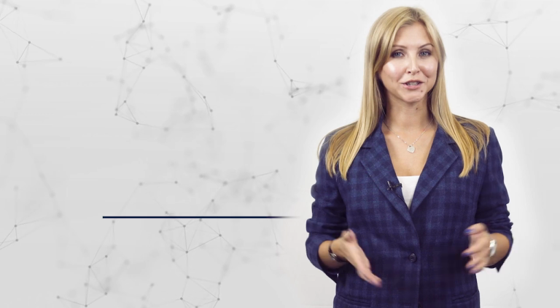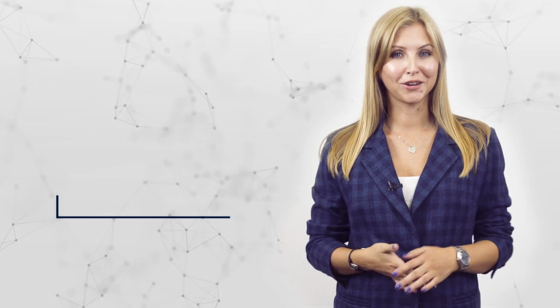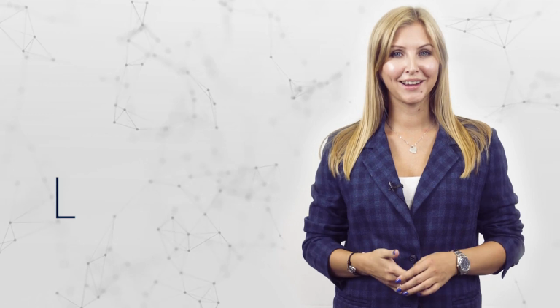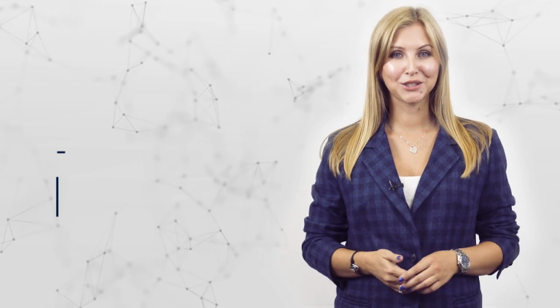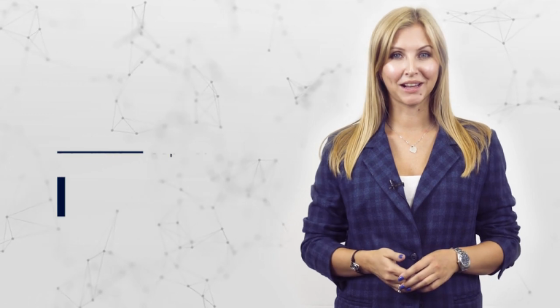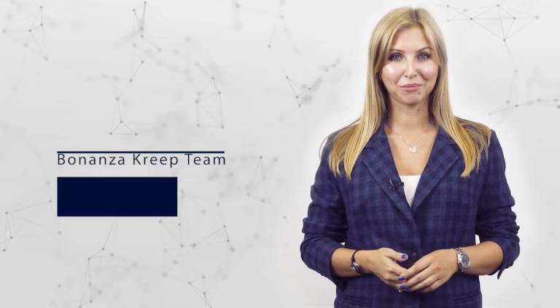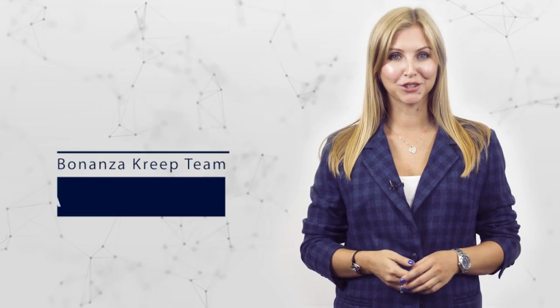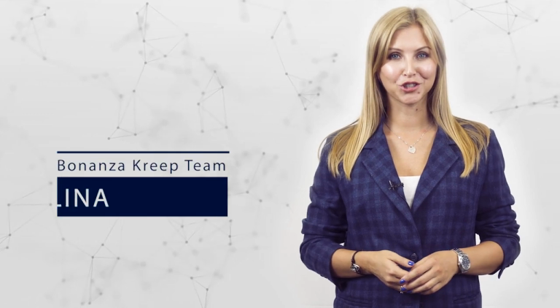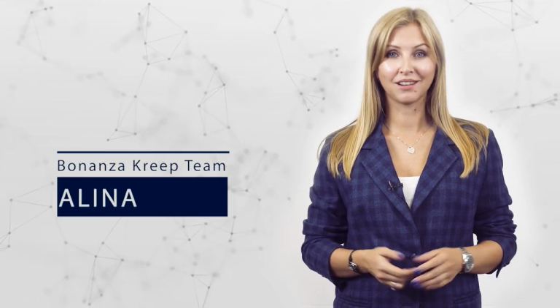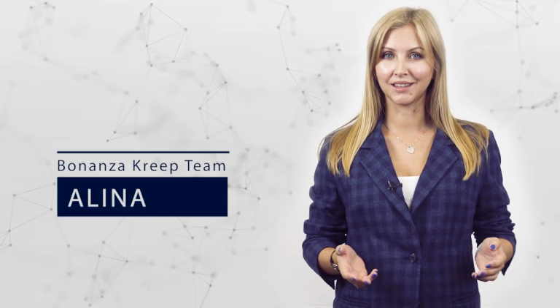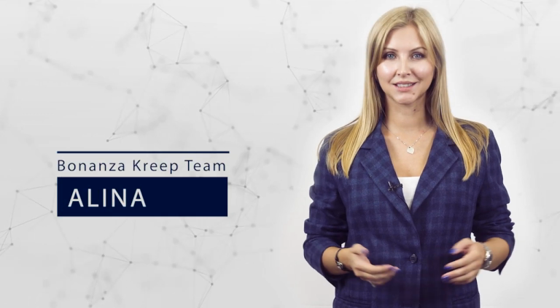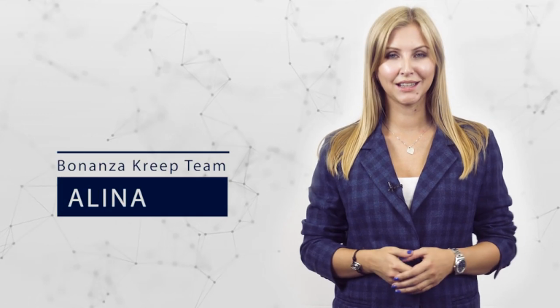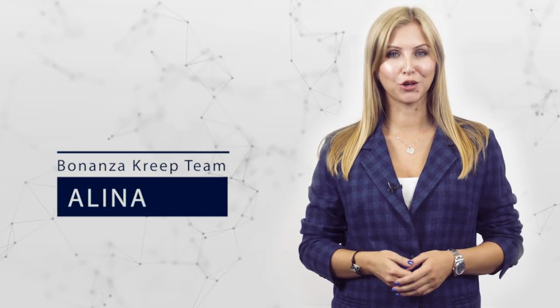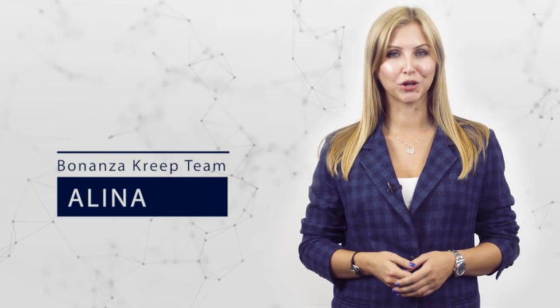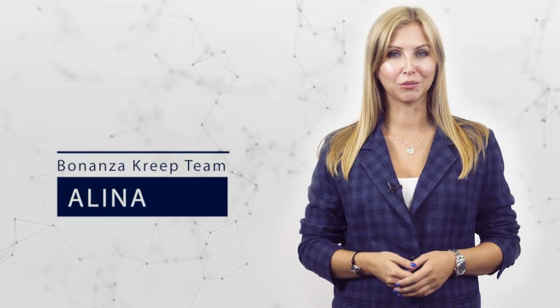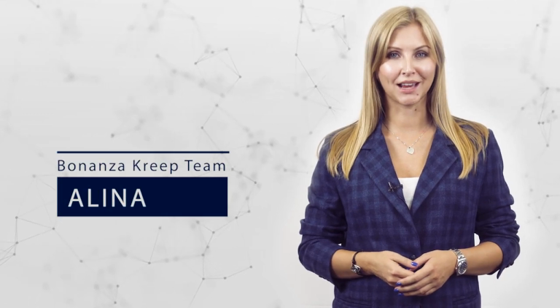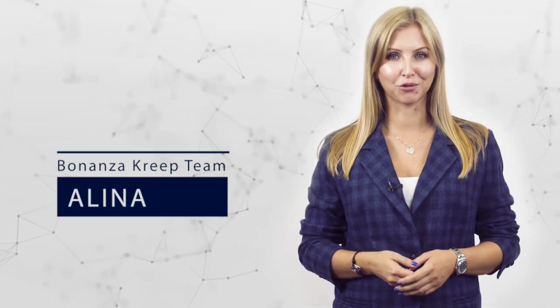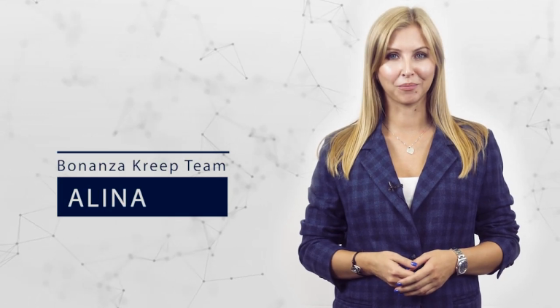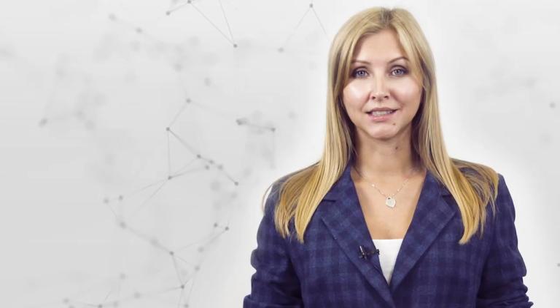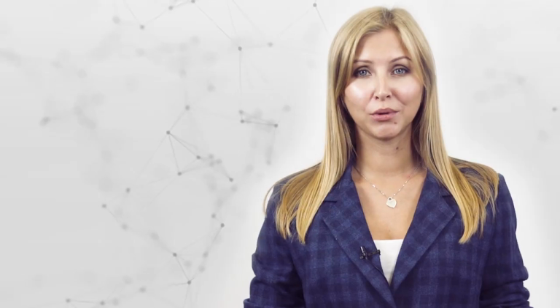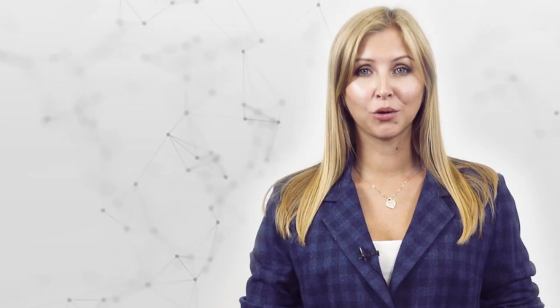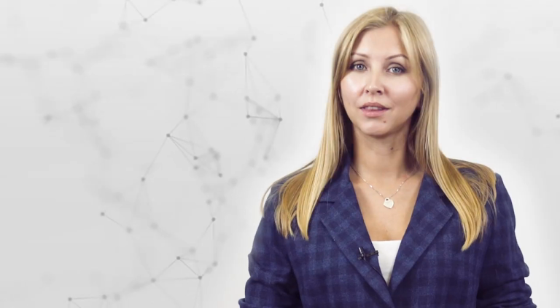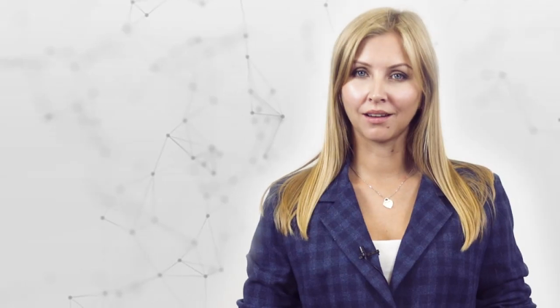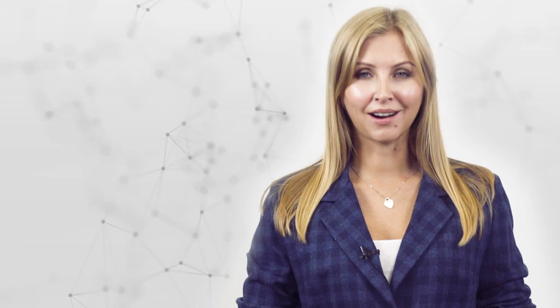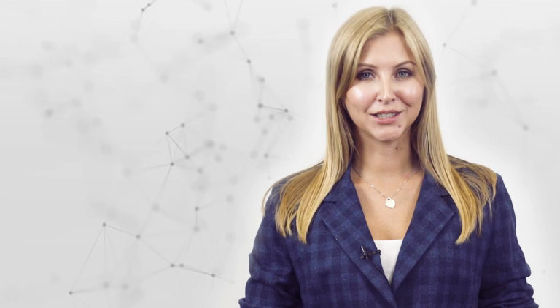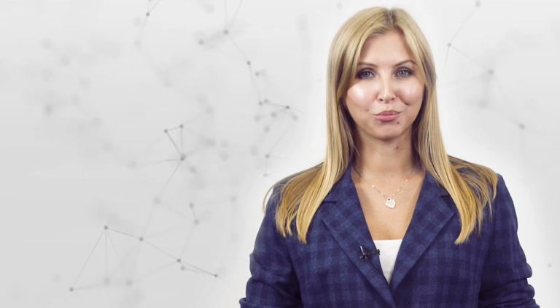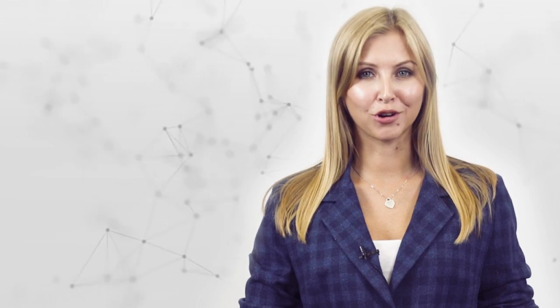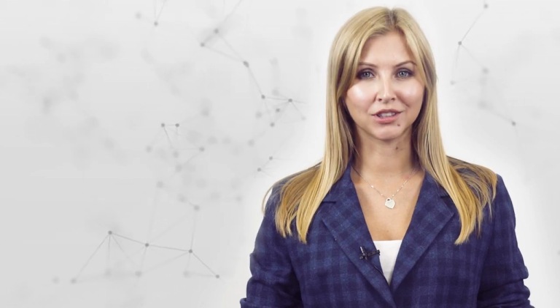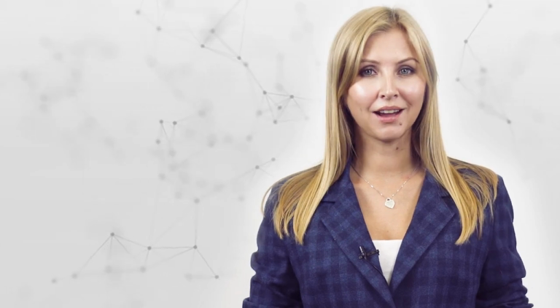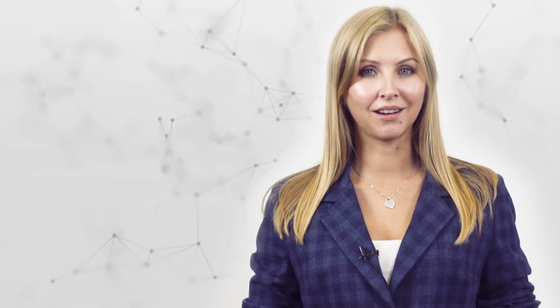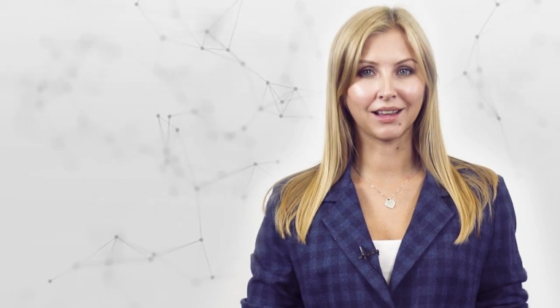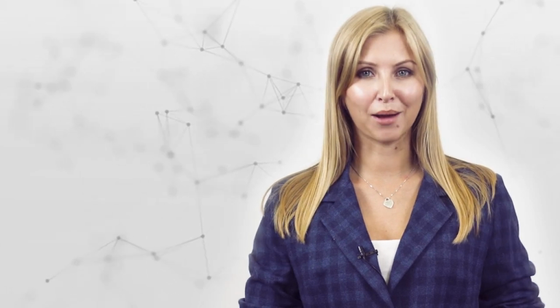What's going on, guys? Welcome back to our channel — this is Alina and you're watching Bonanza Crypt. And here we go with another ICO project: IconicLab.